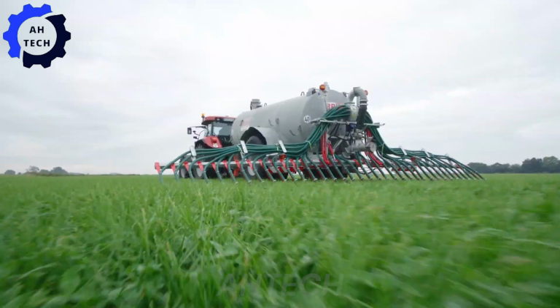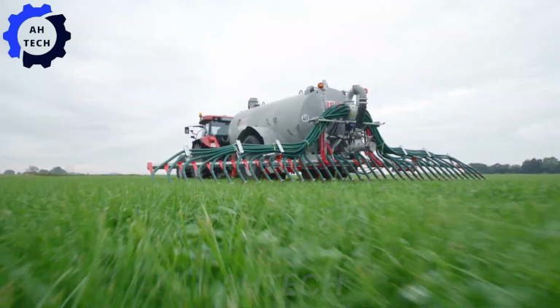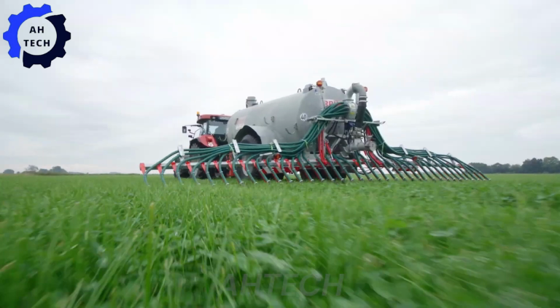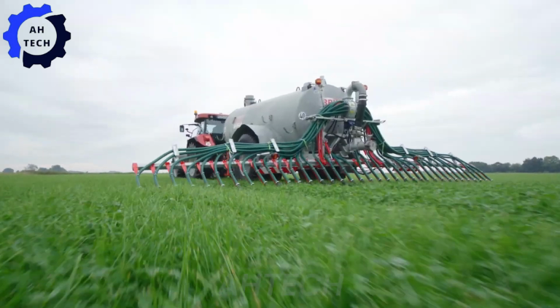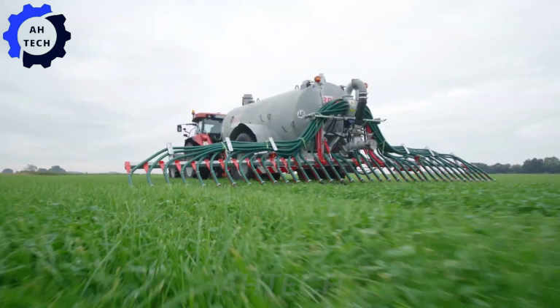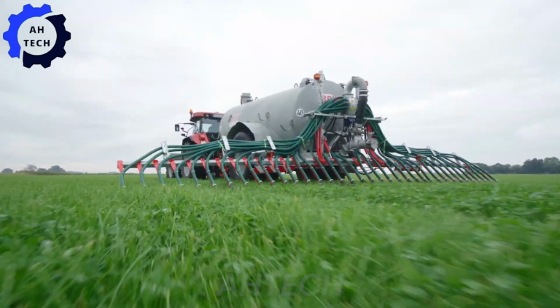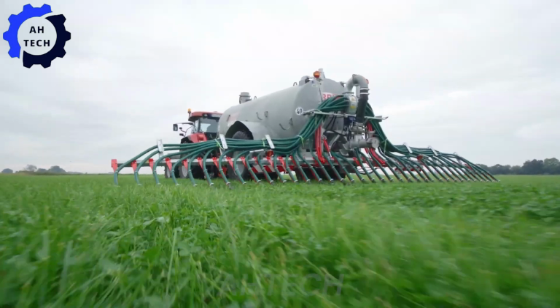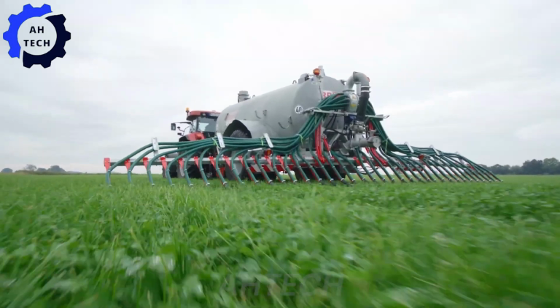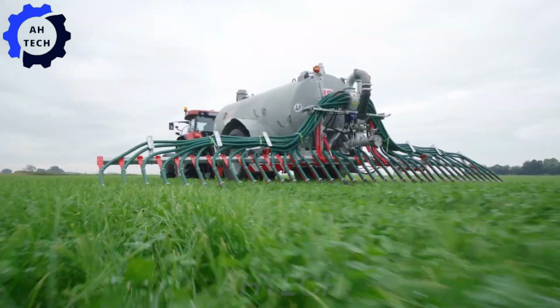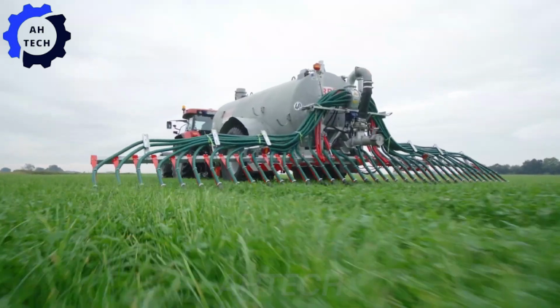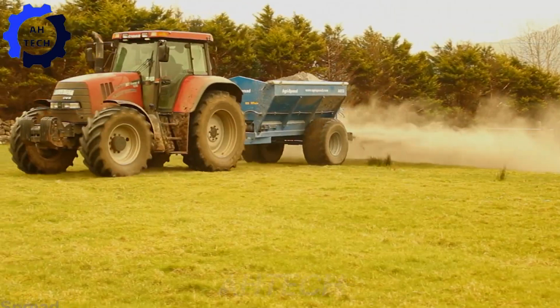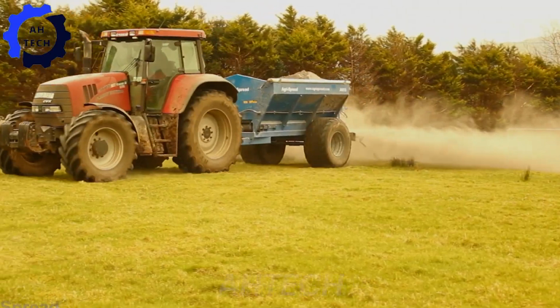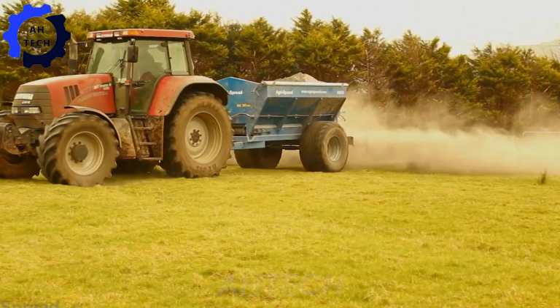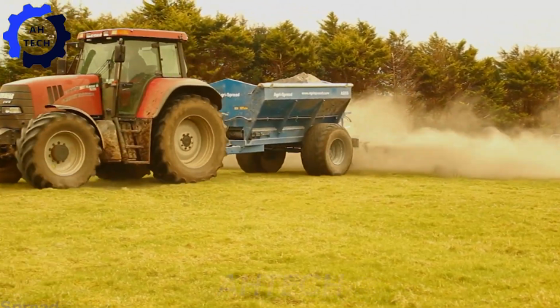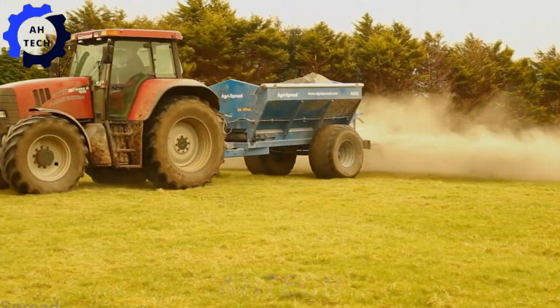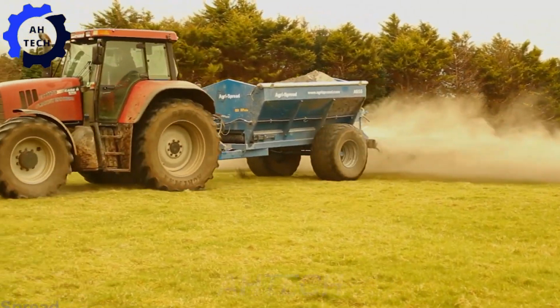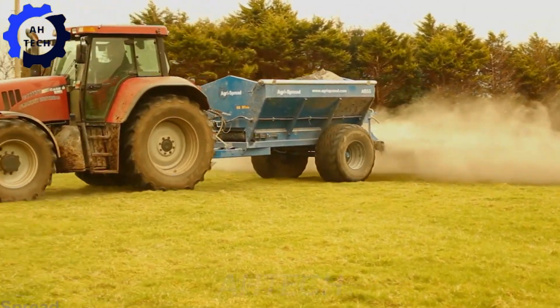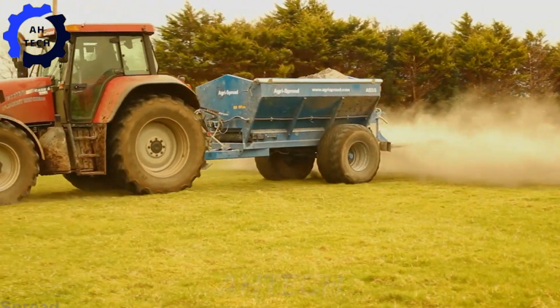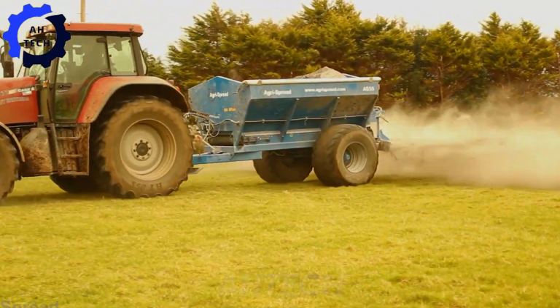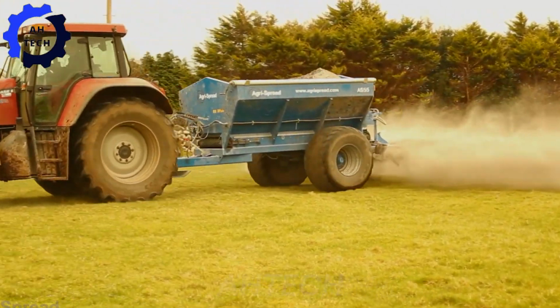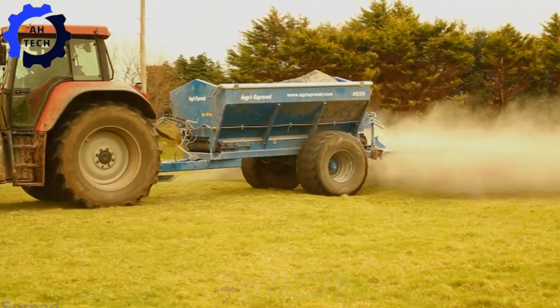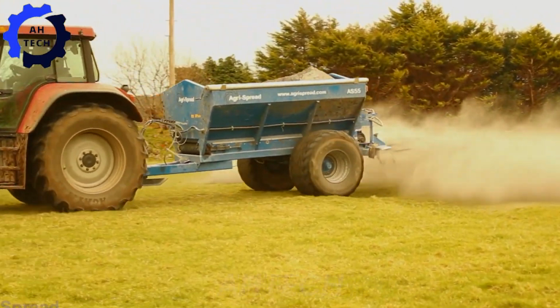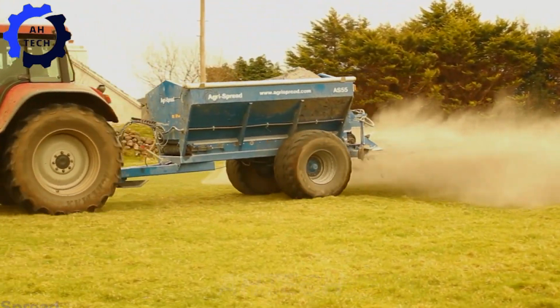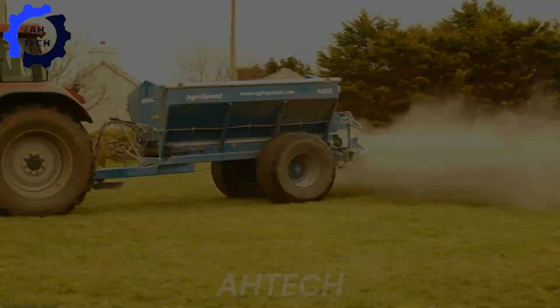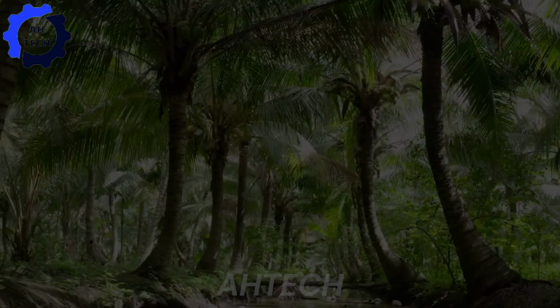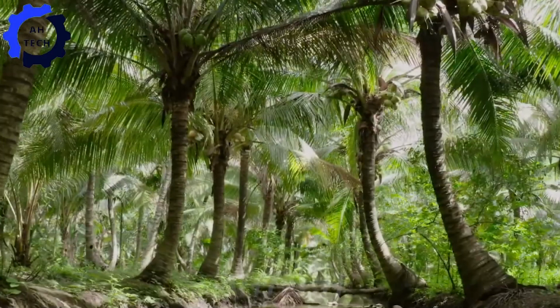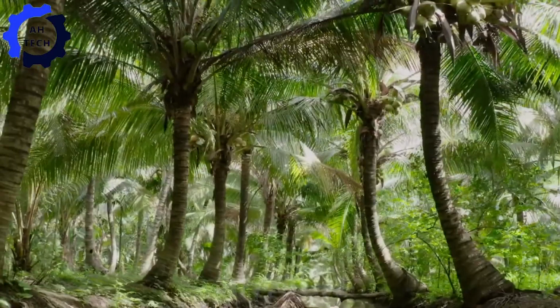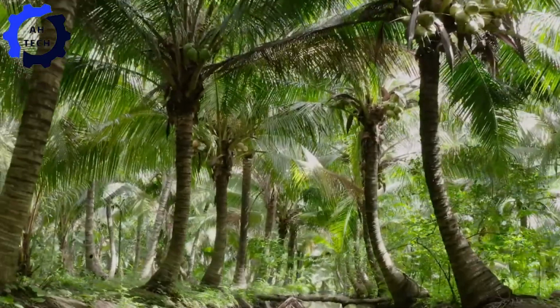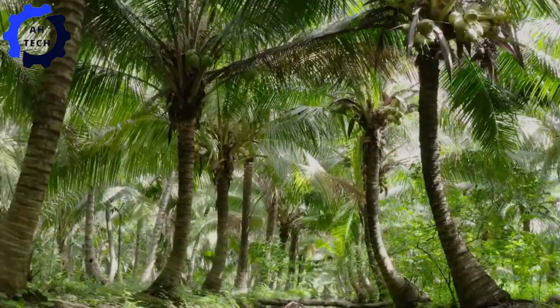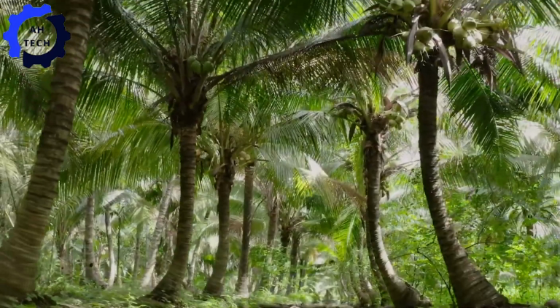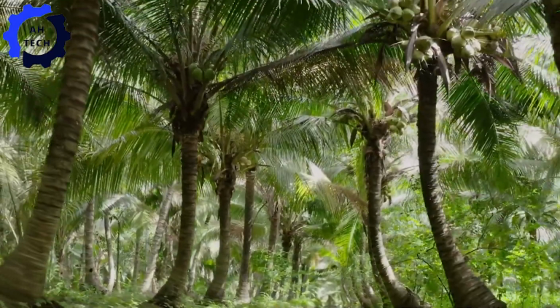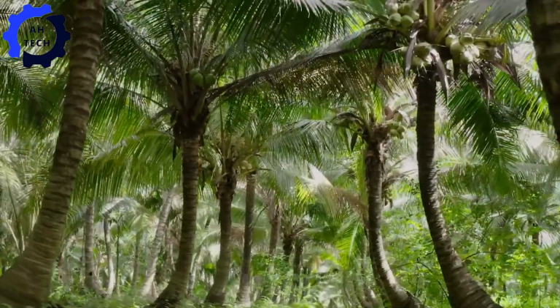Hello everyone, welcome back to Autech. Today we will explore agriculture technology focused on coconuts.